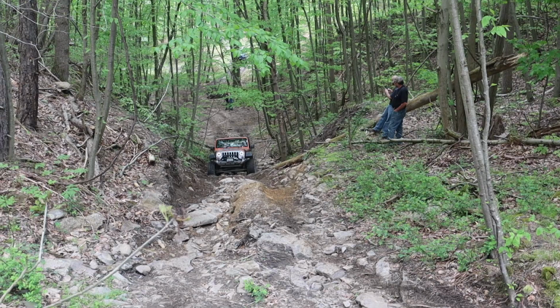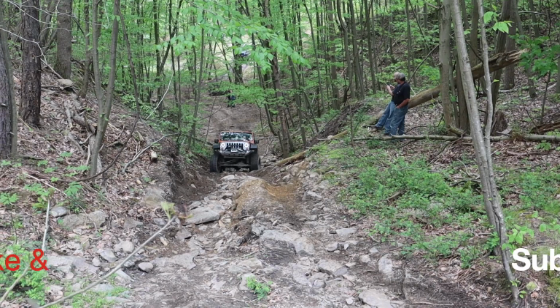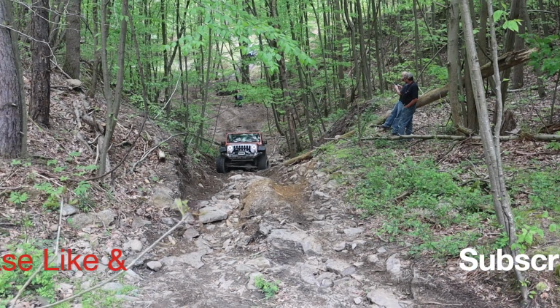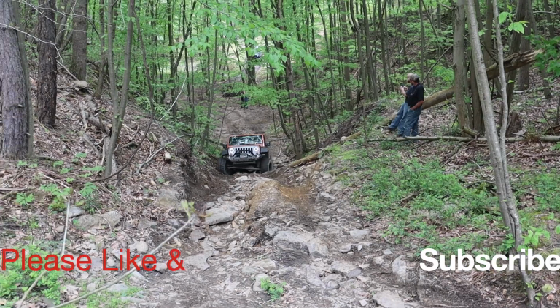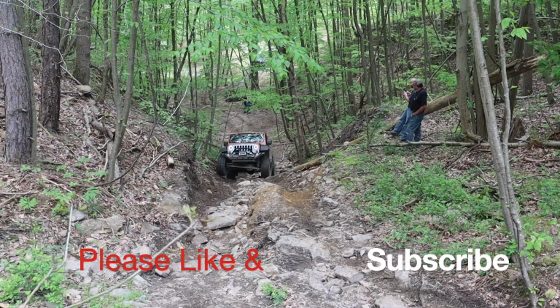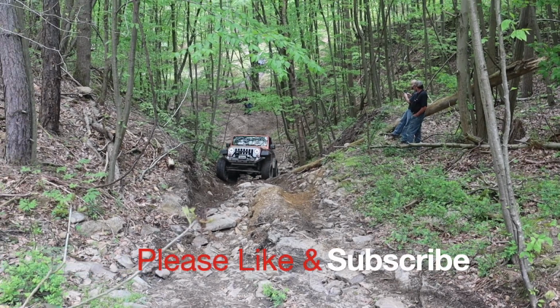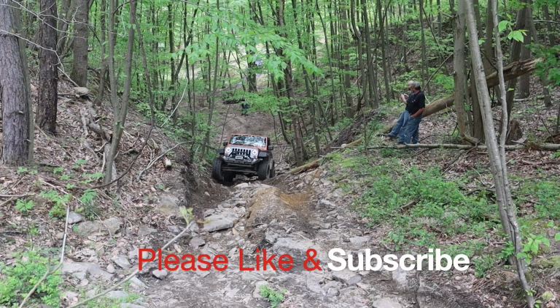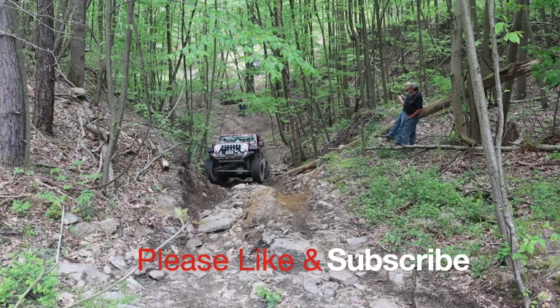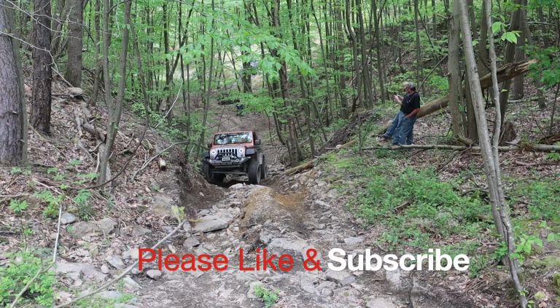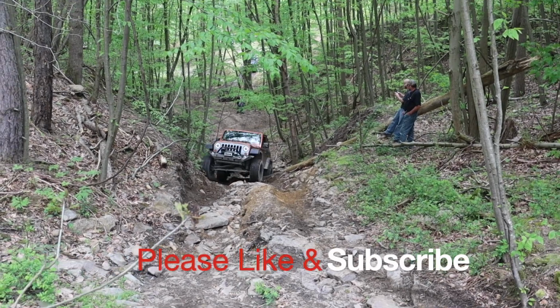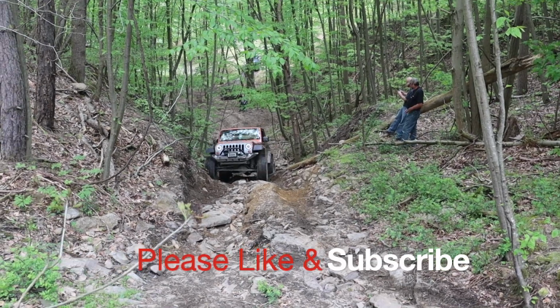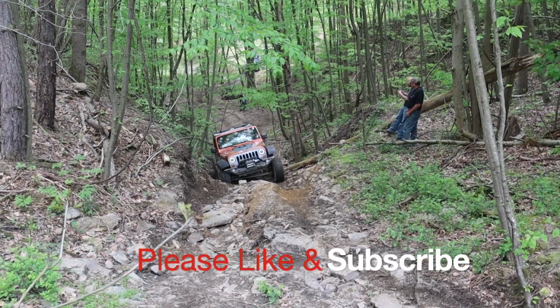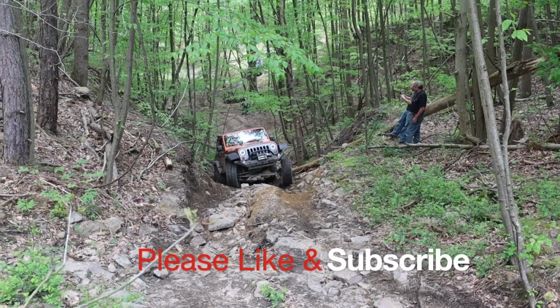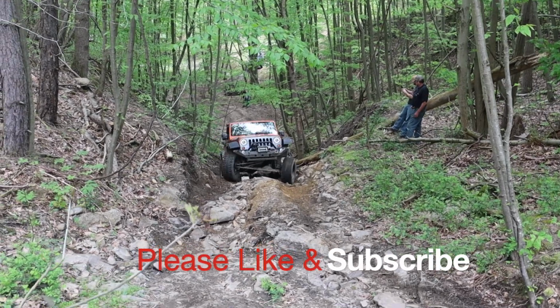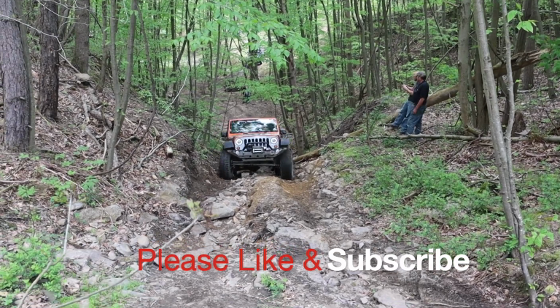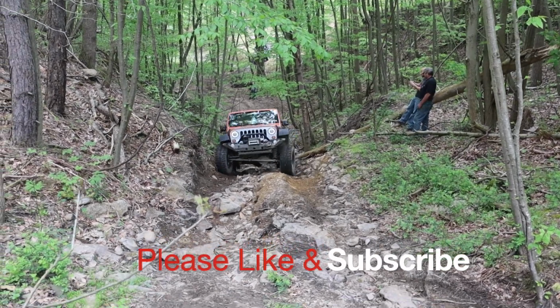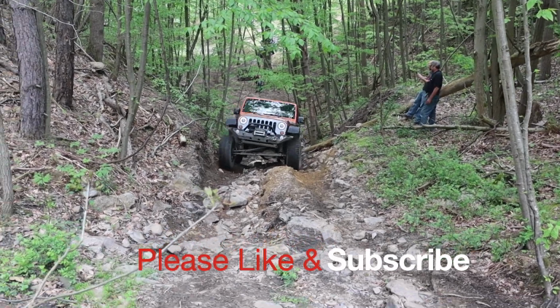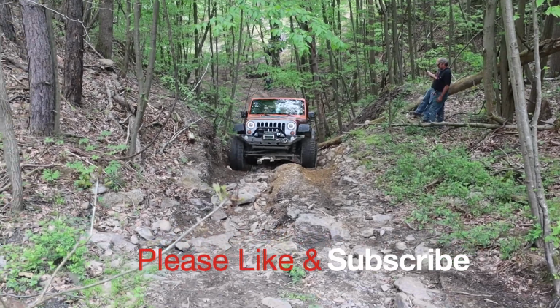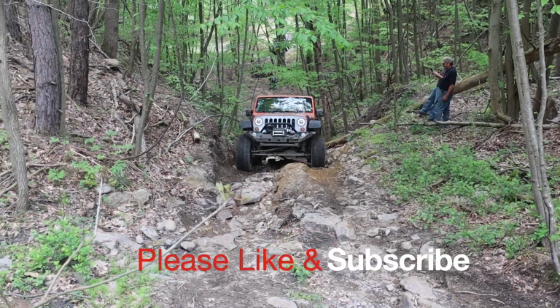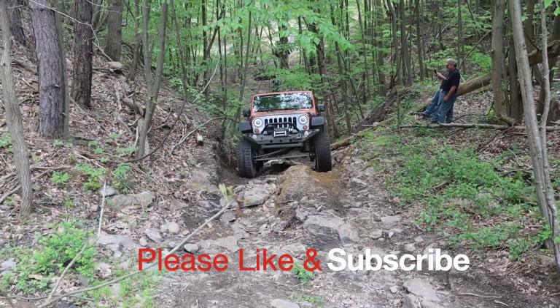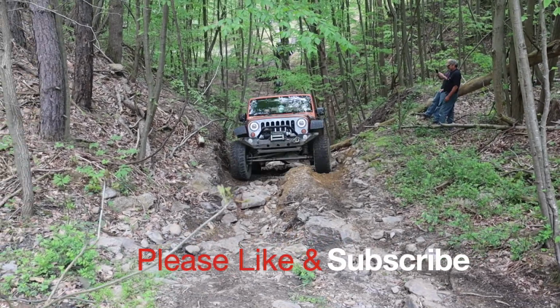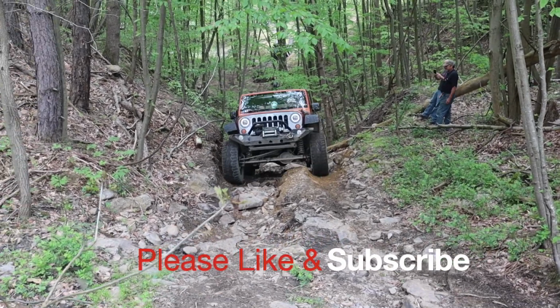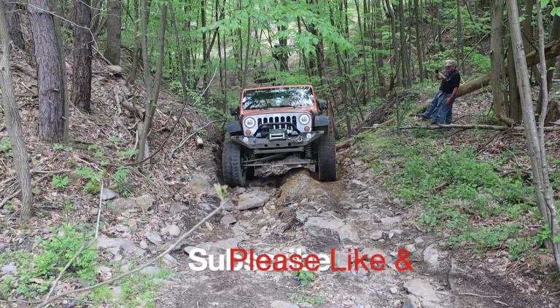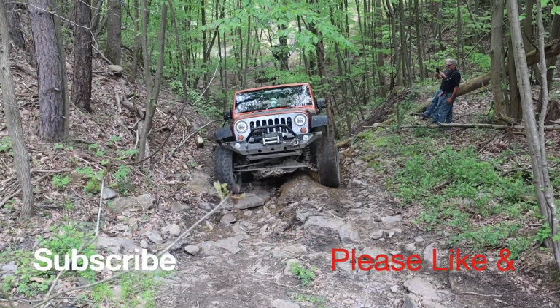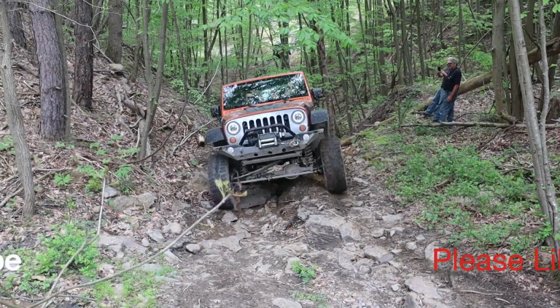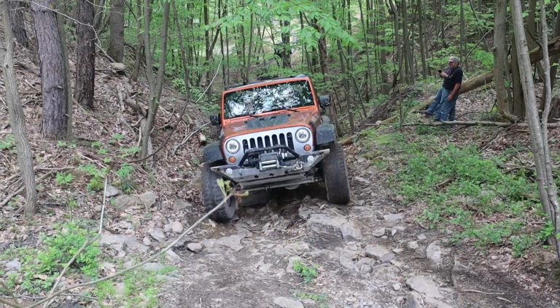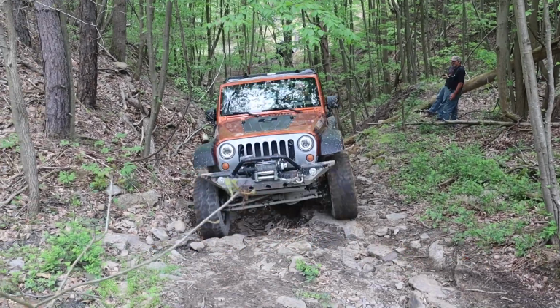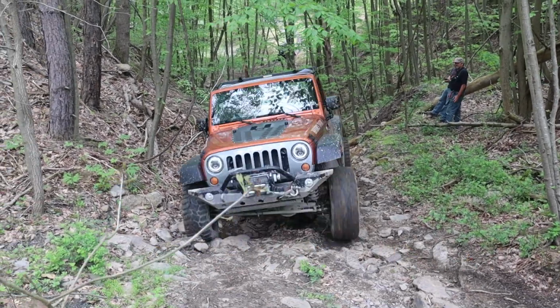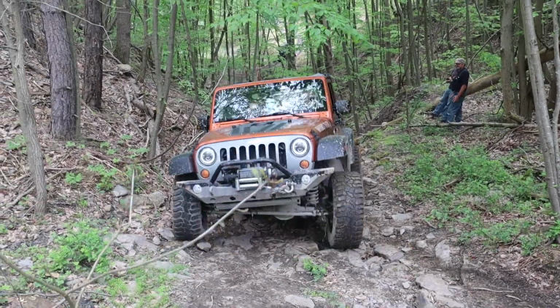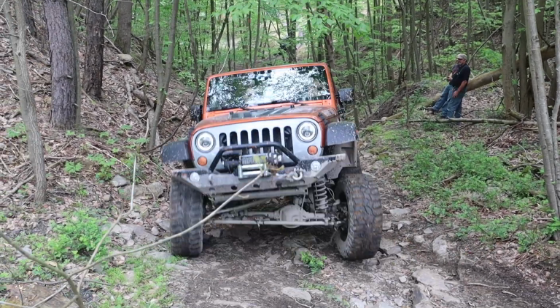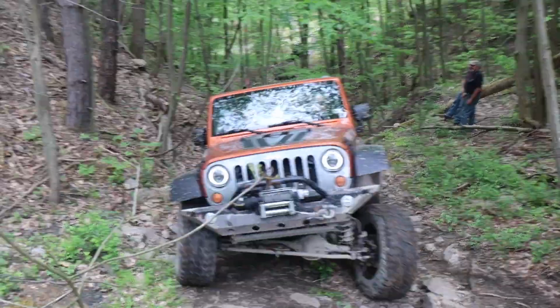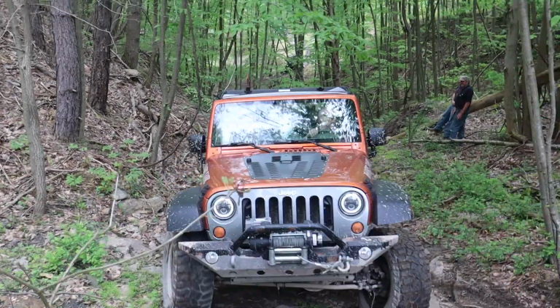Hey YouTube, we're about to do a hill climb. This is a general idea of what we're going to be doing in this video.